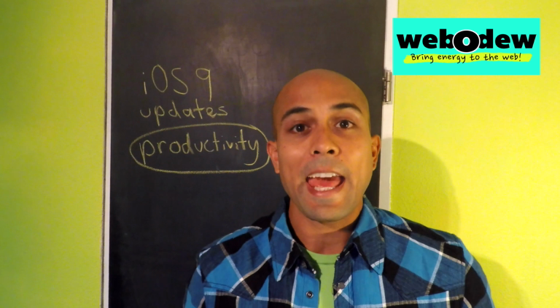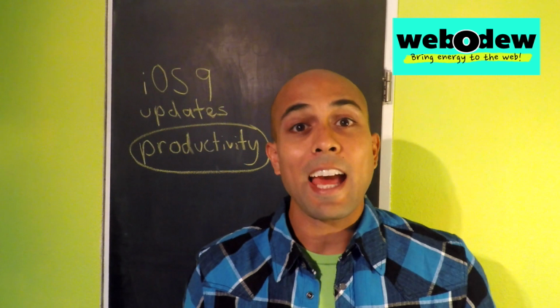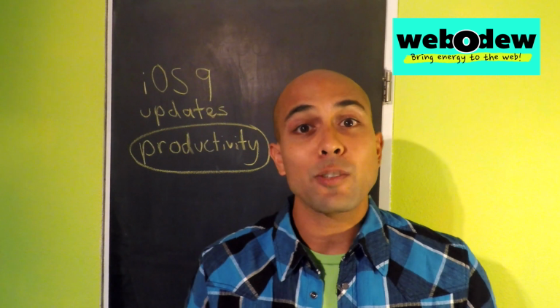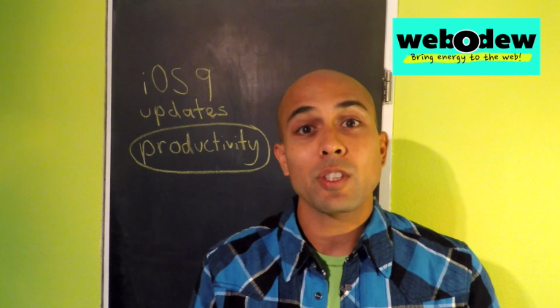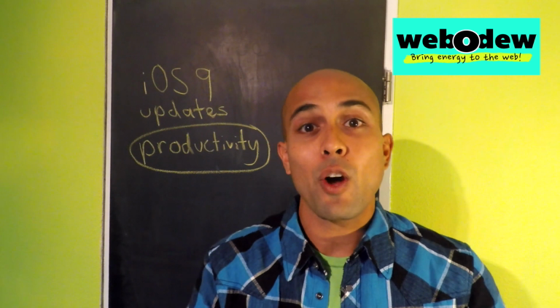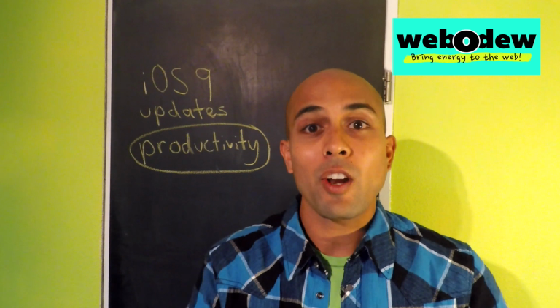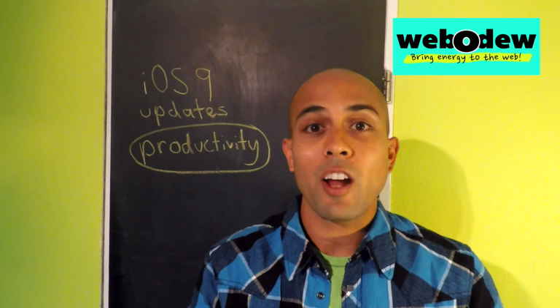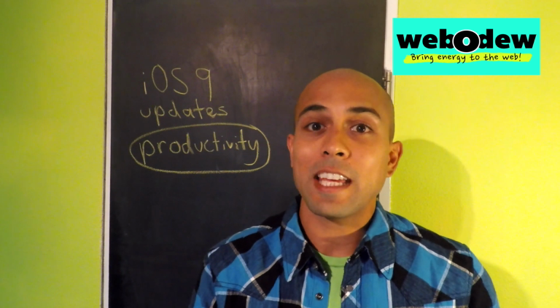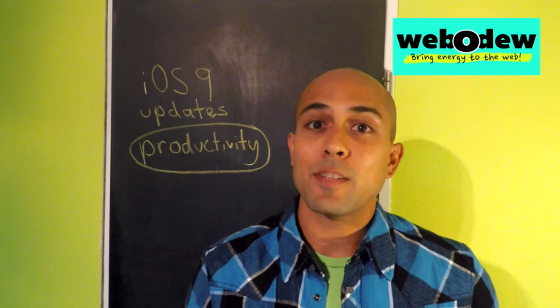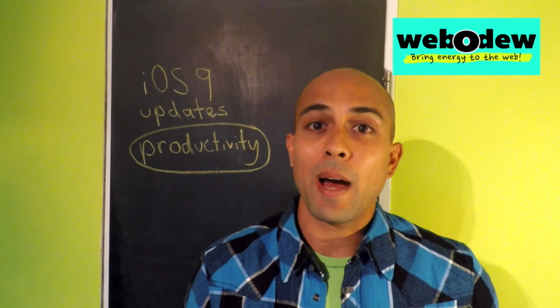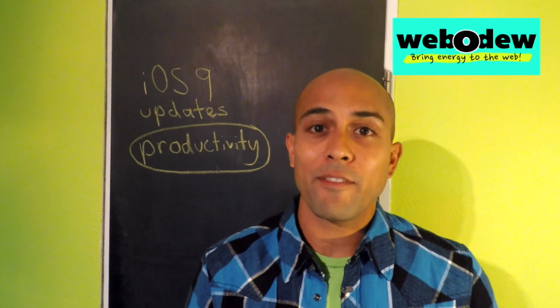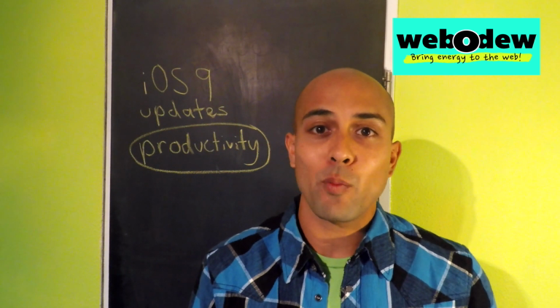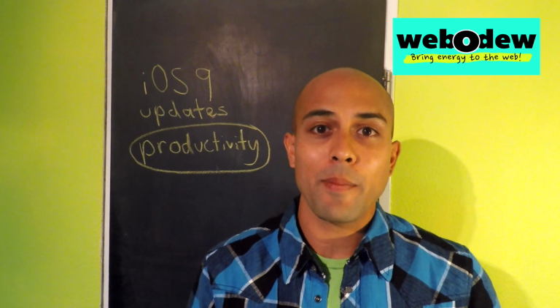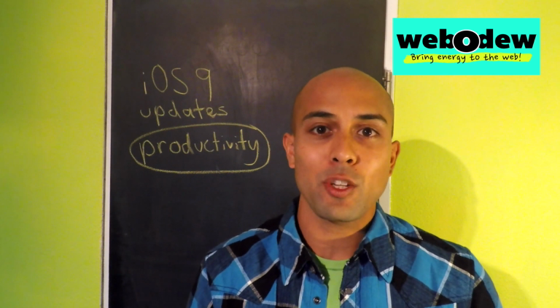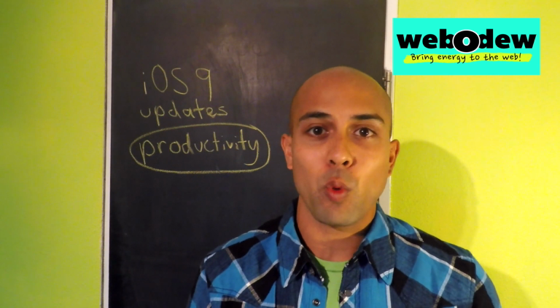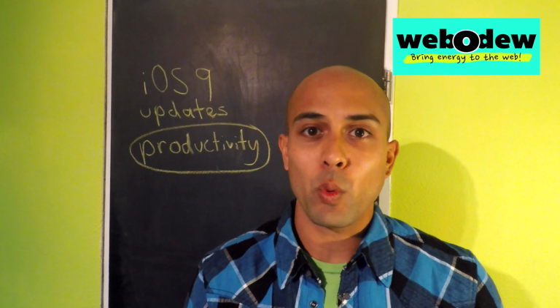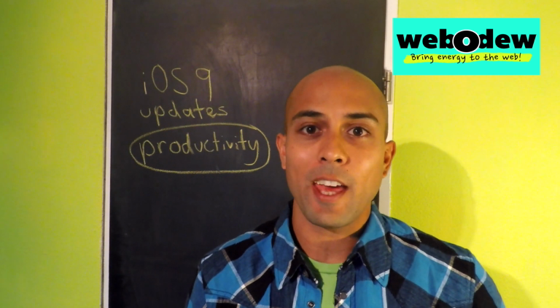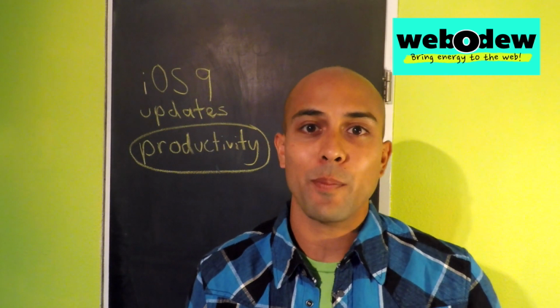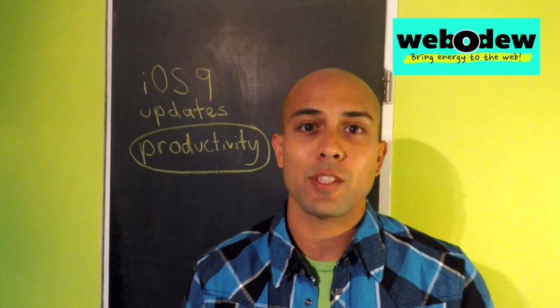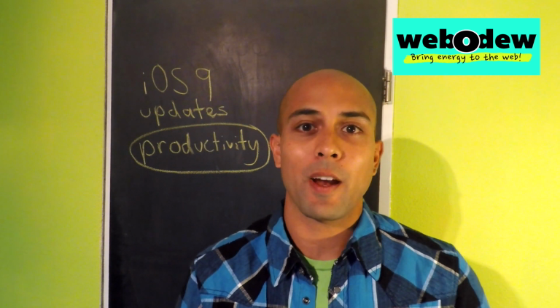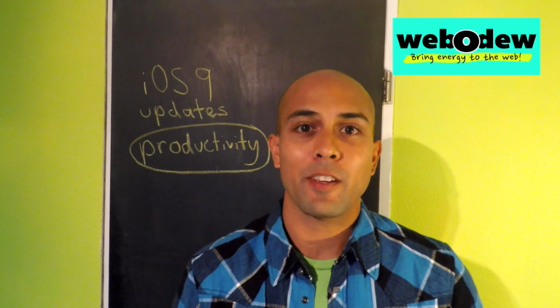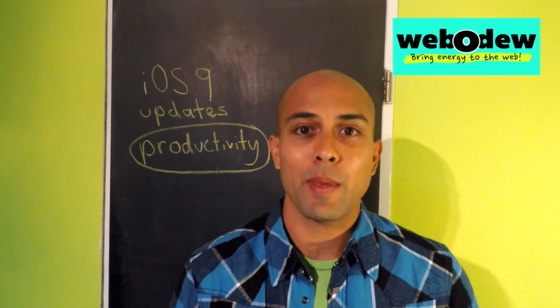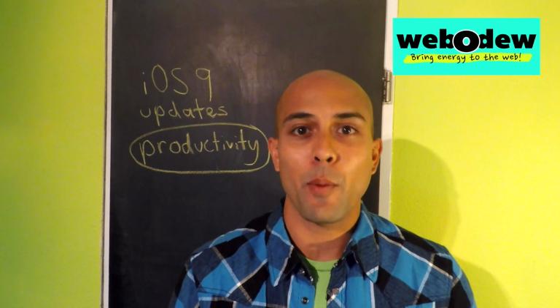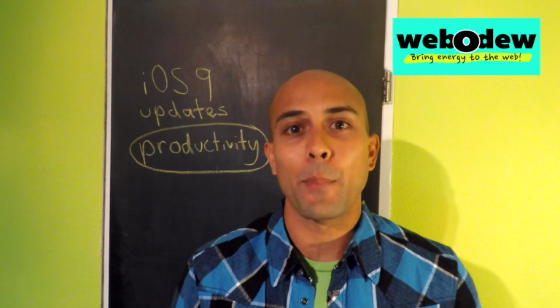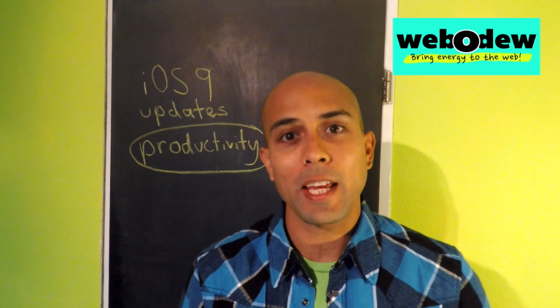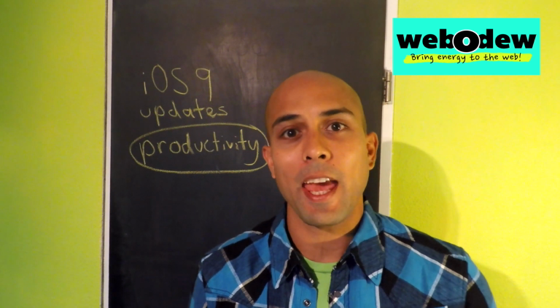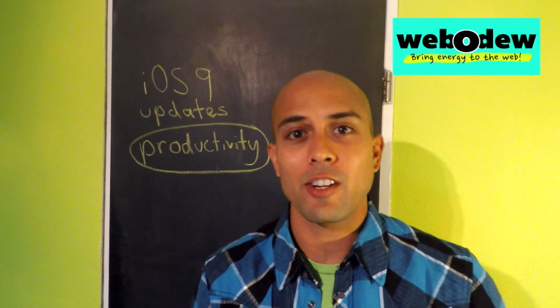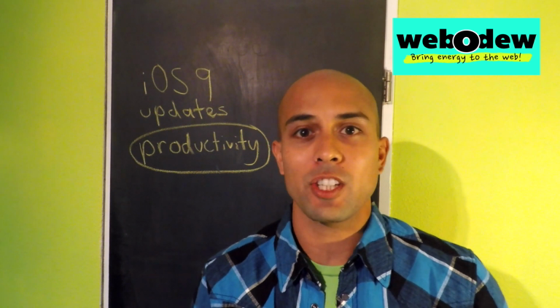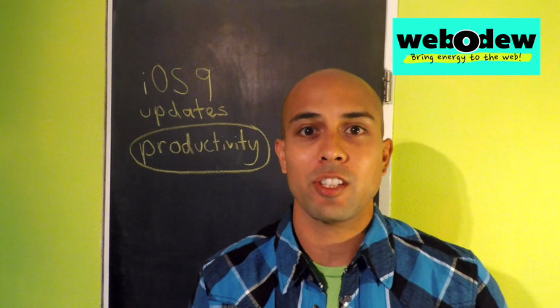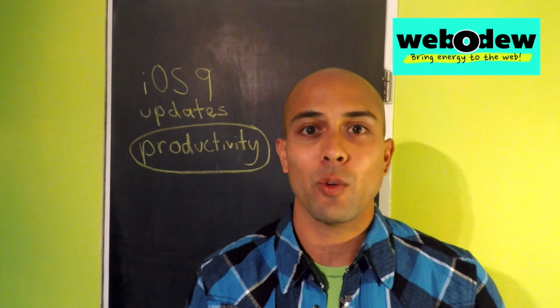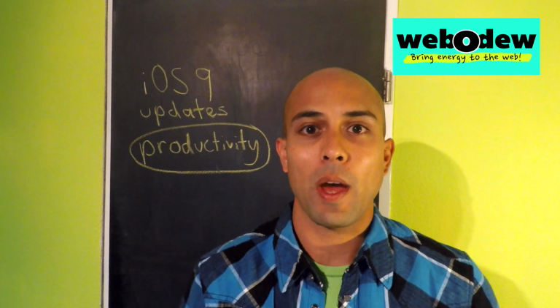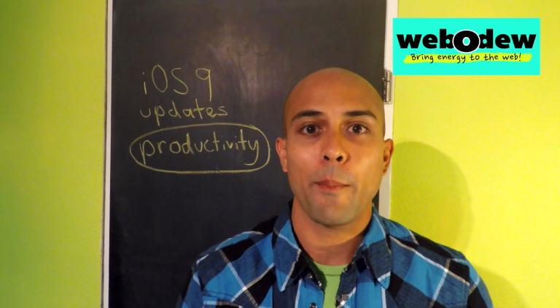Hey guys, what's going on? It's Mike from Webadoo, where we help inspiring people bring energy to the web.